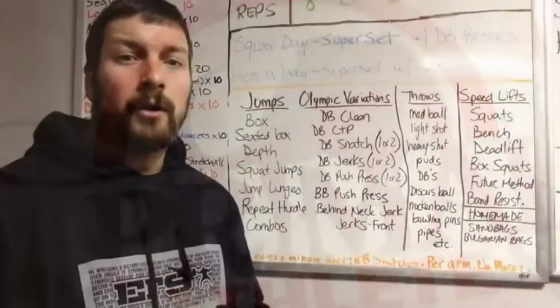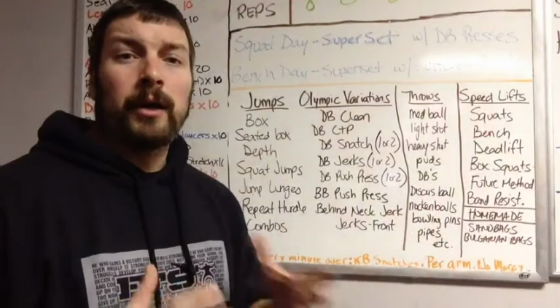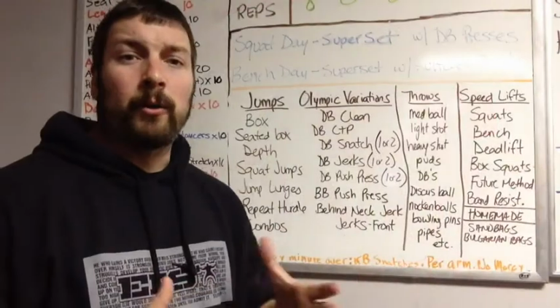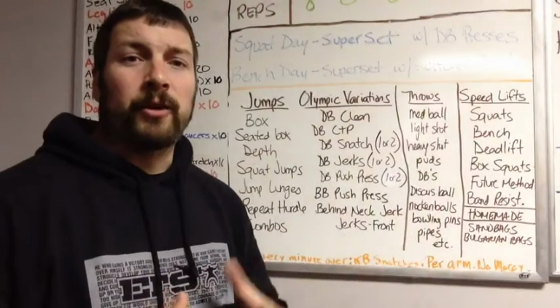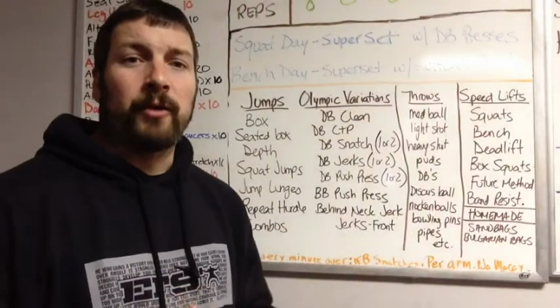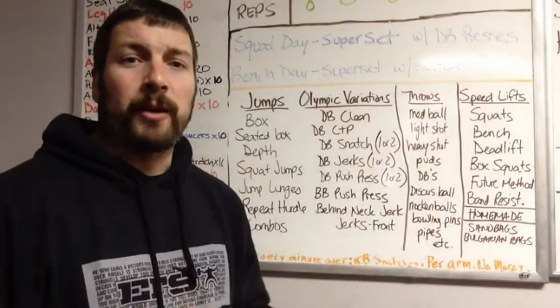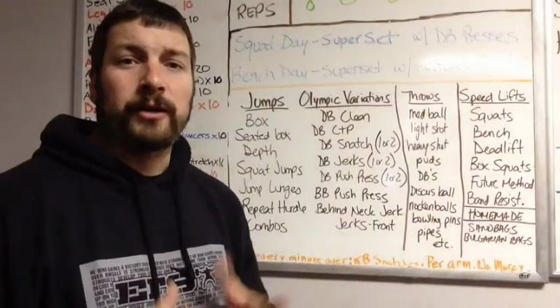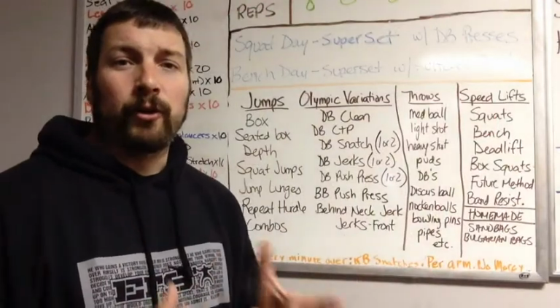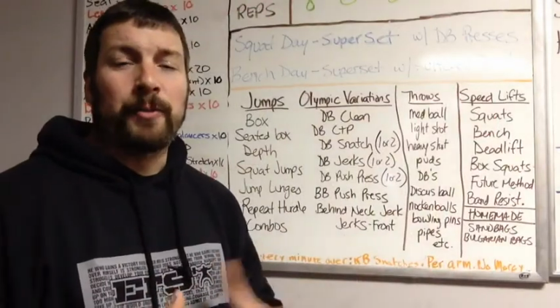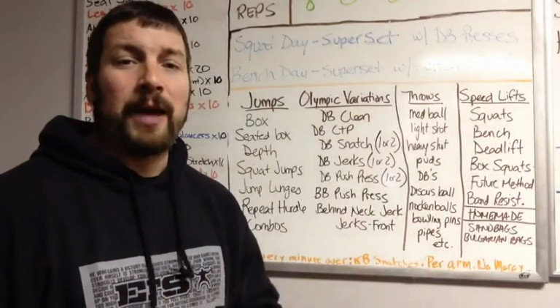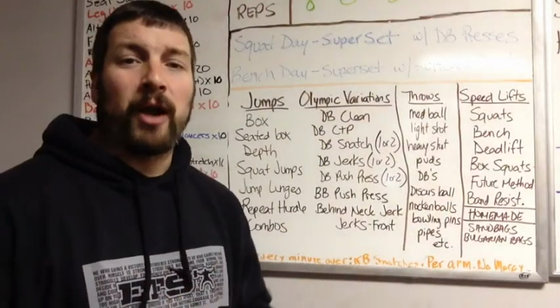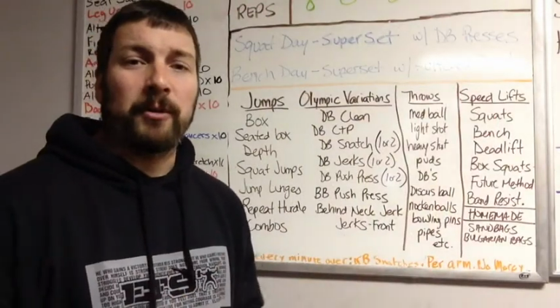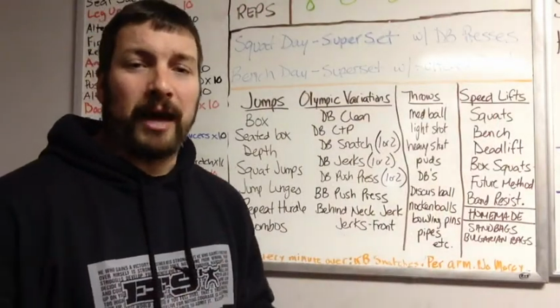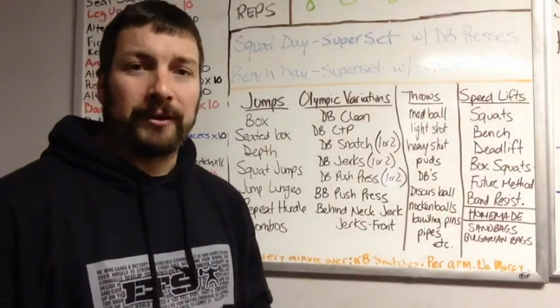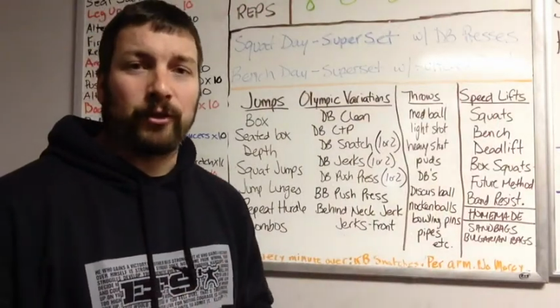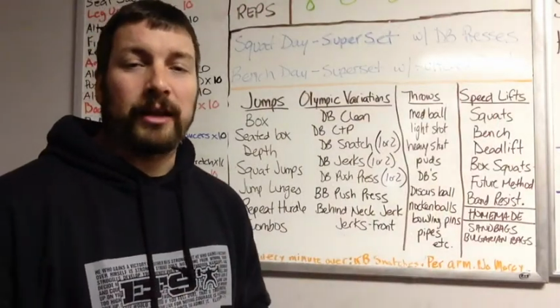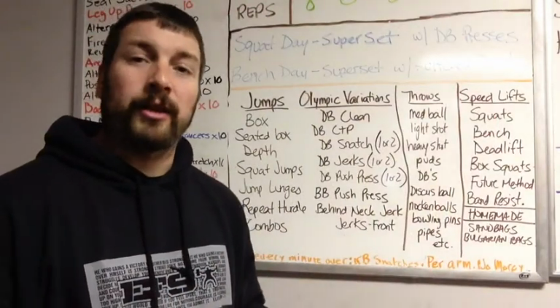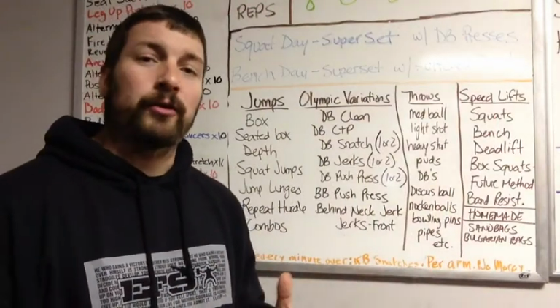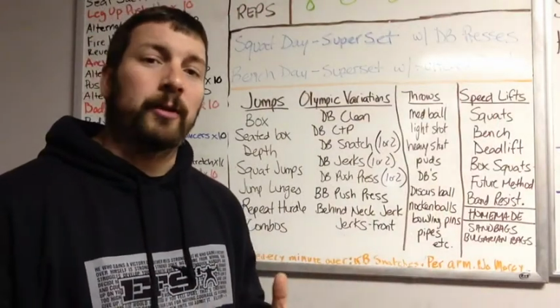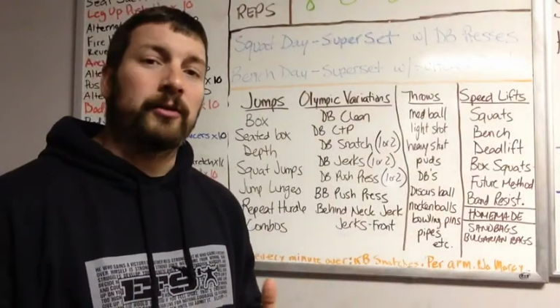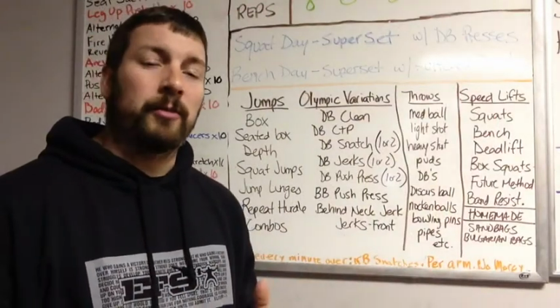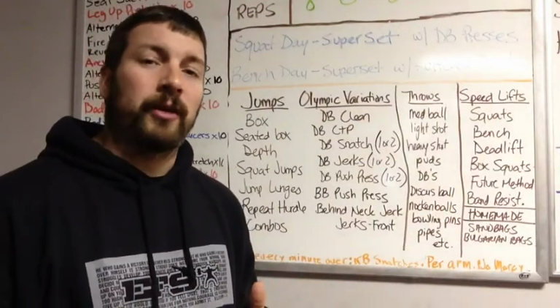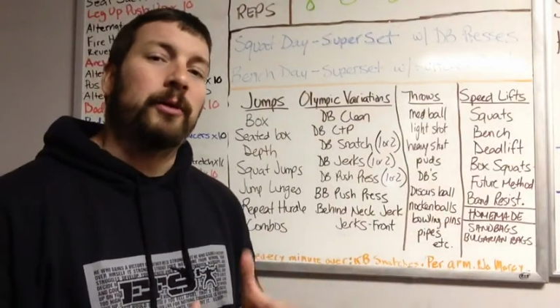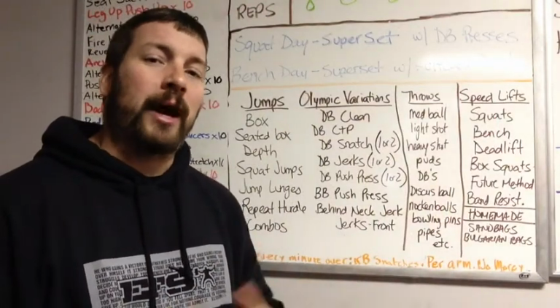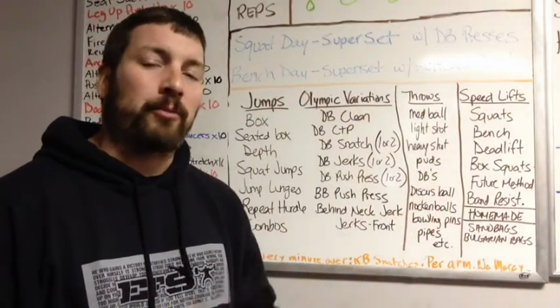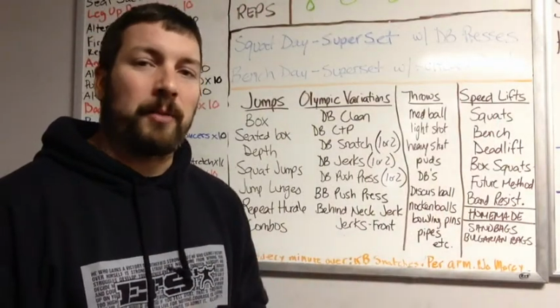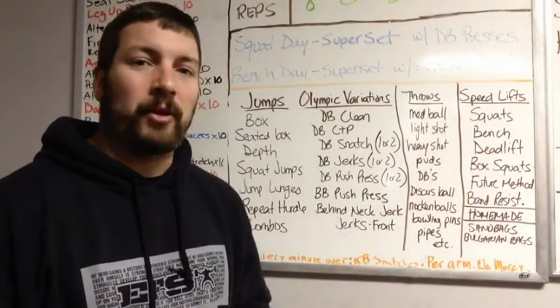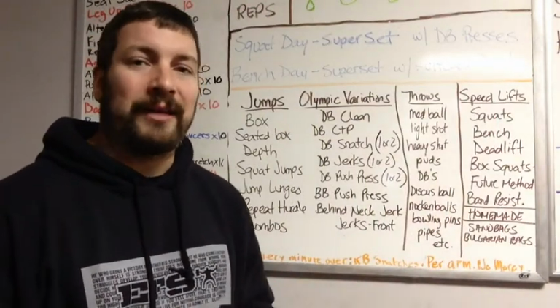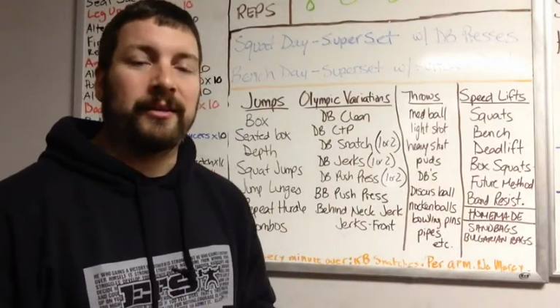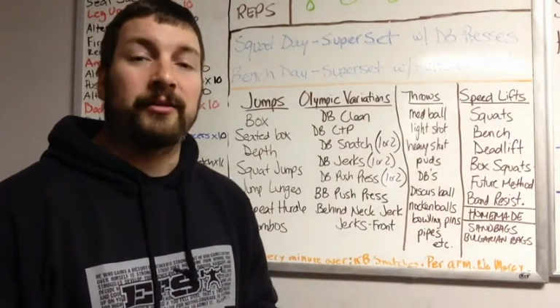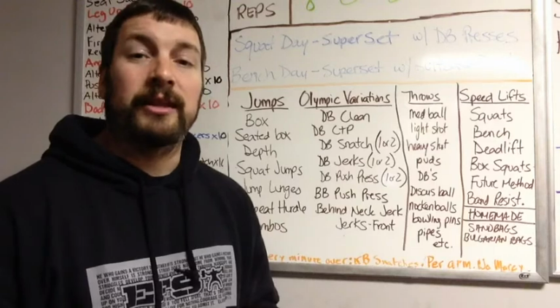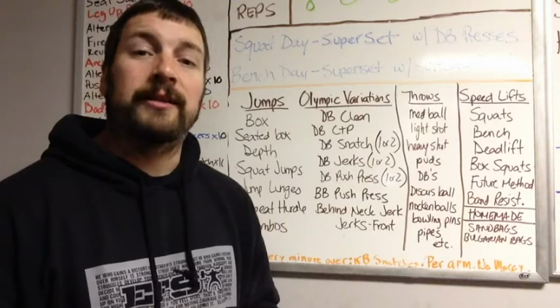Hey, what's up everybody? Coach Matt, Primal Athlete Training Center, www.primalatc.com.